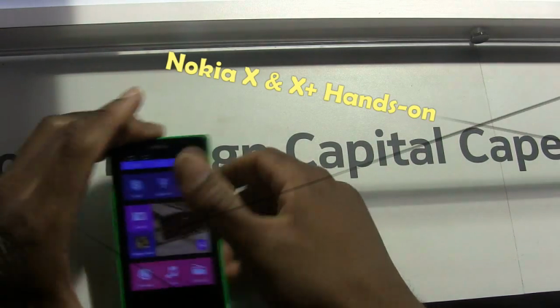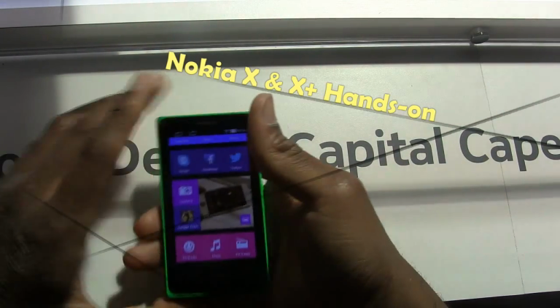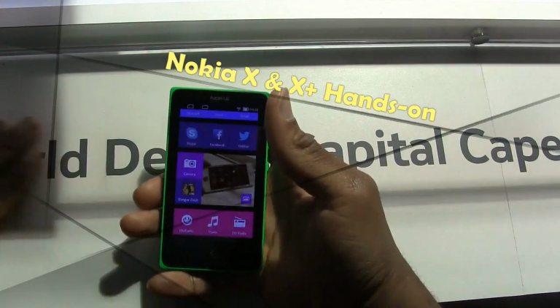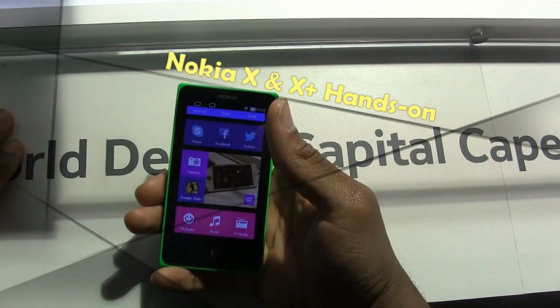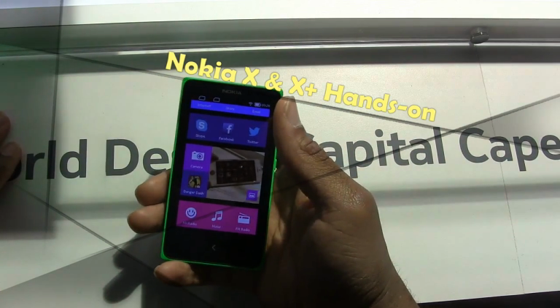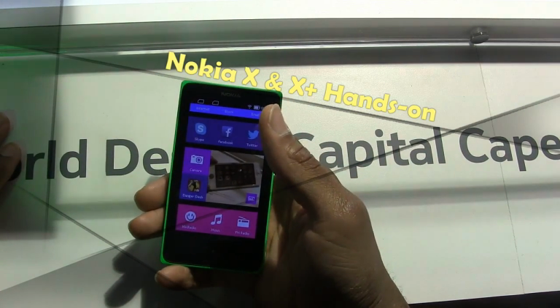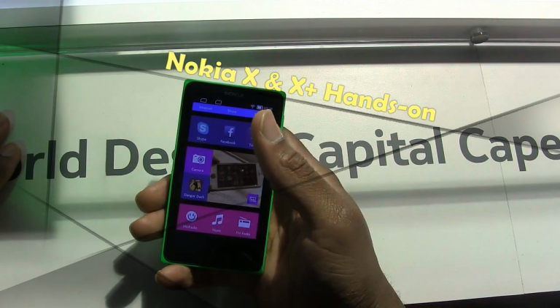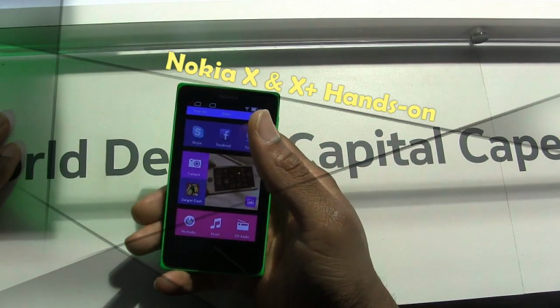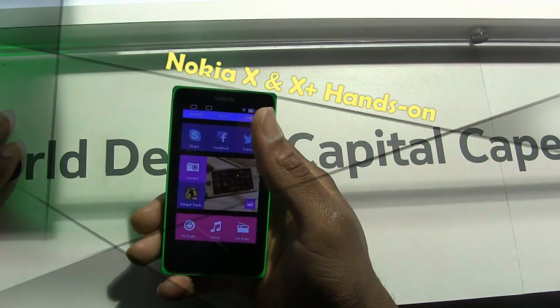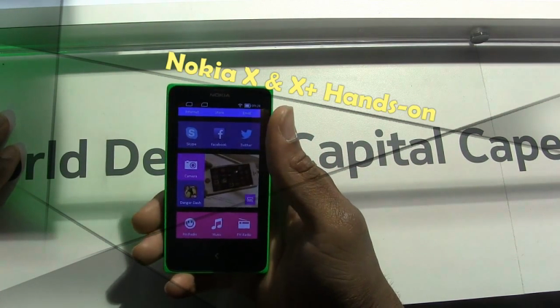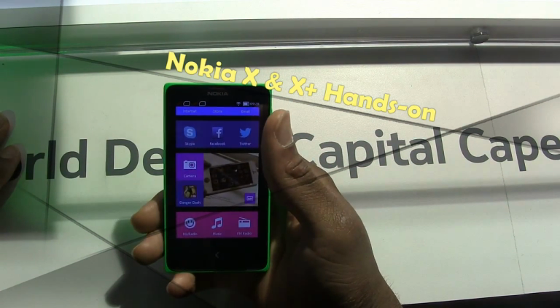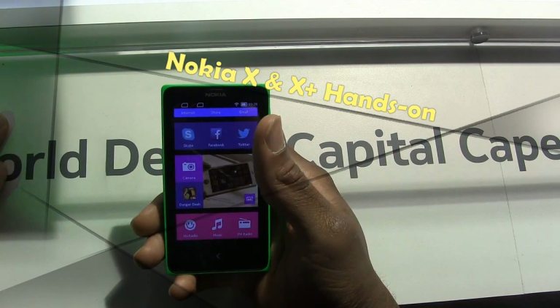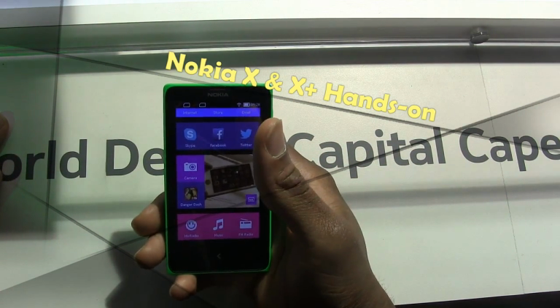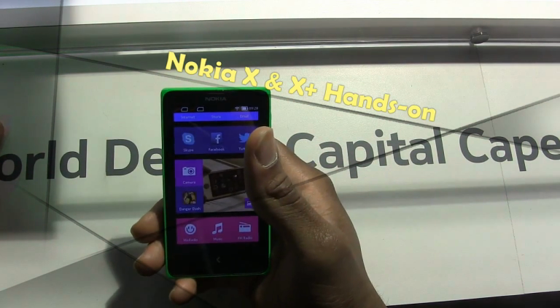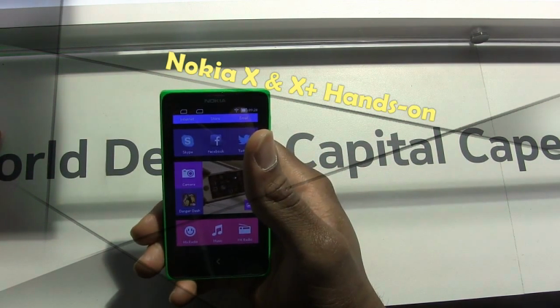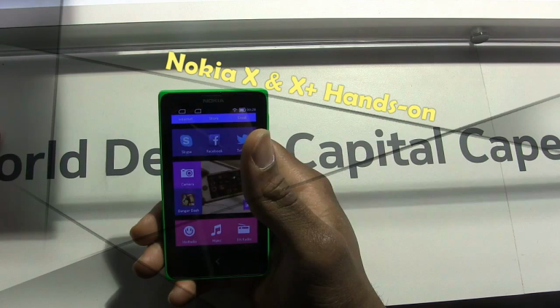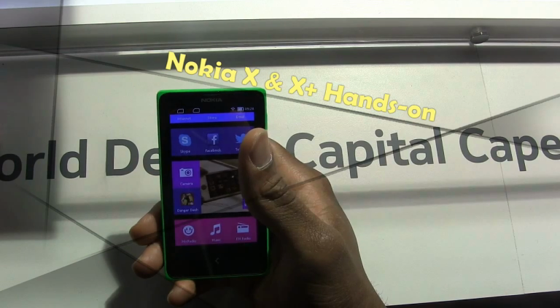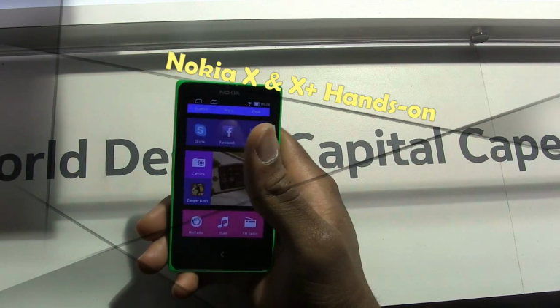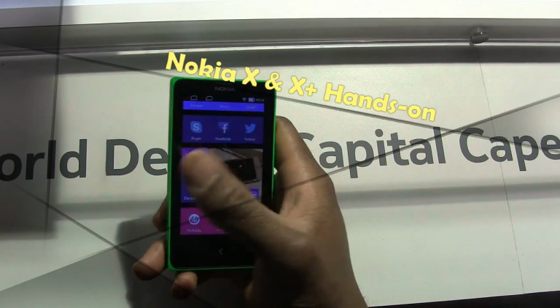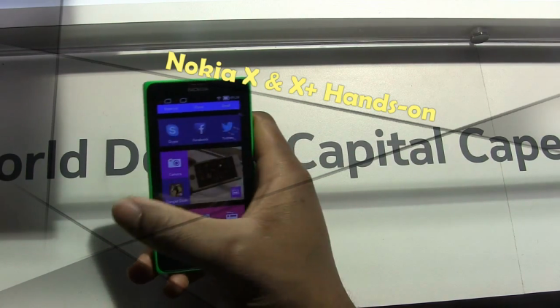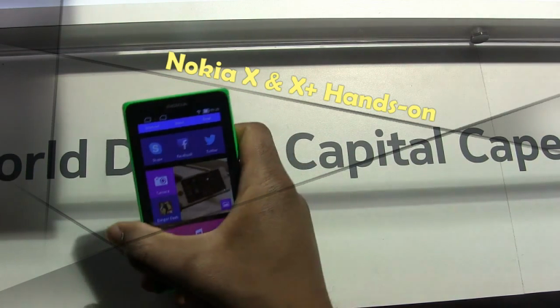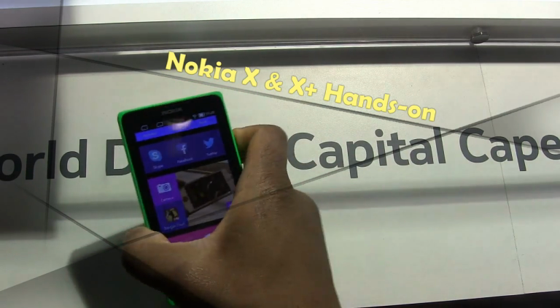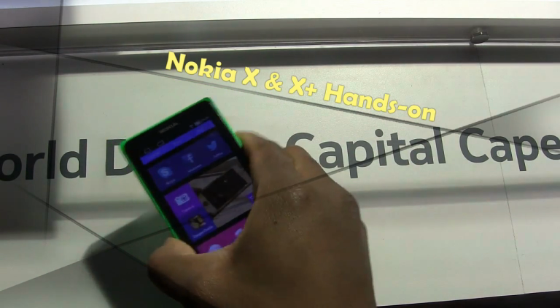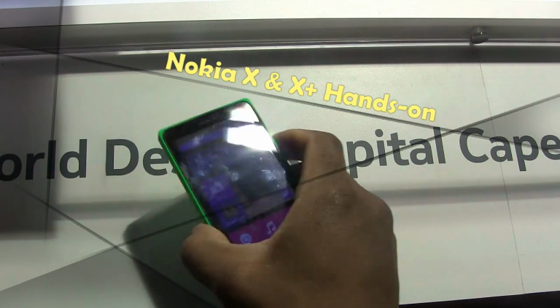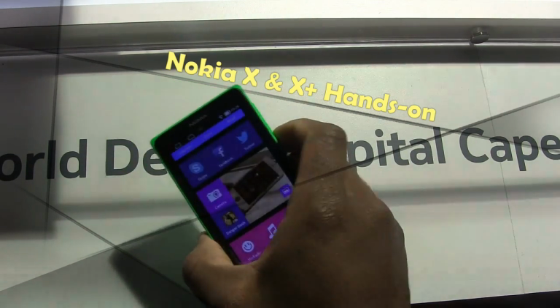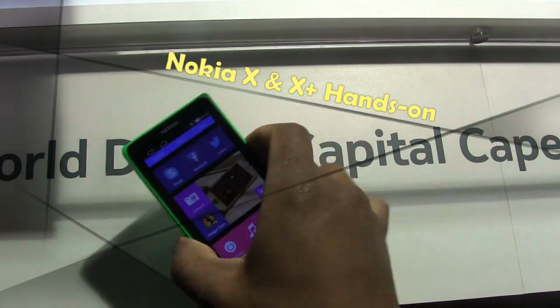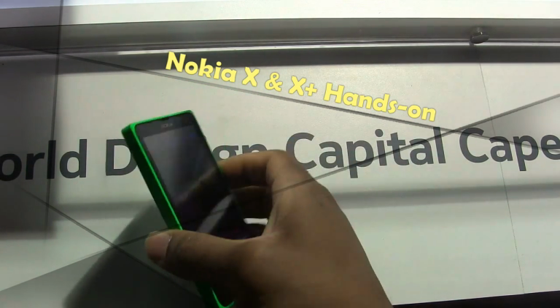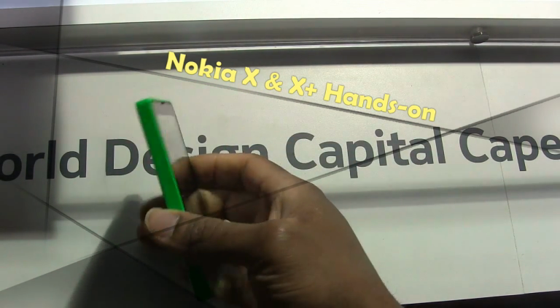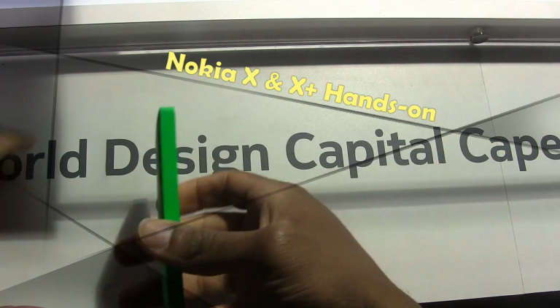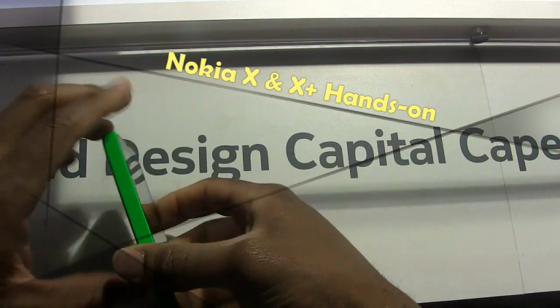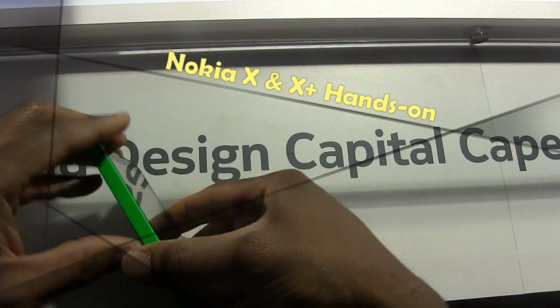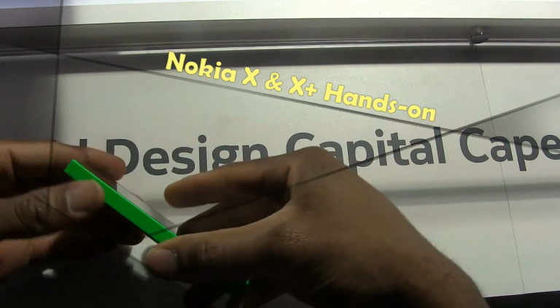Hi everyone, this is SanfordBoardatWork.com and we're taking a look at the Nokia X Plus, which is an Android phone from Nokia.